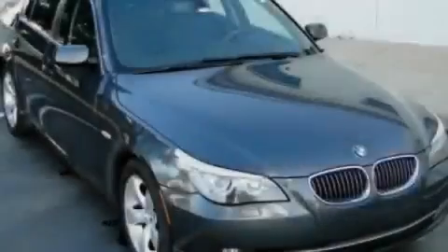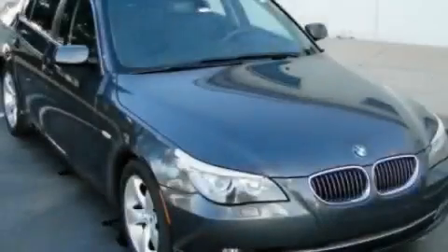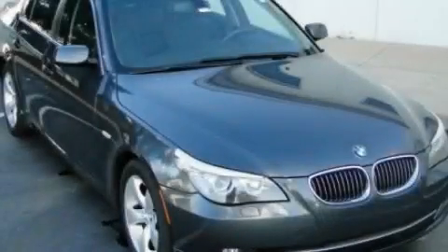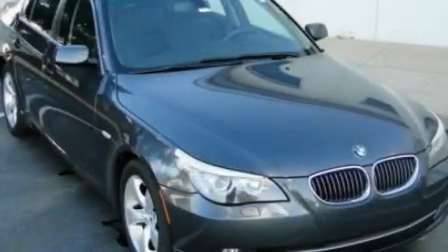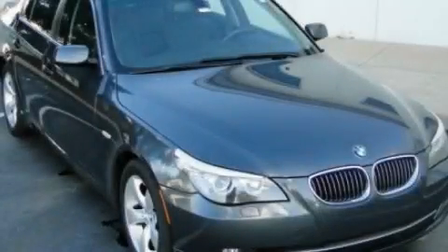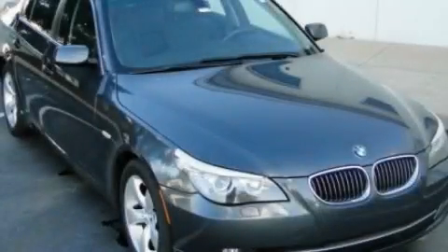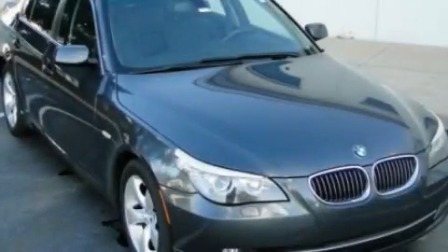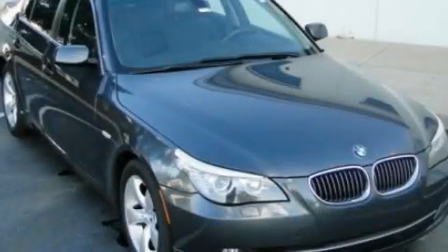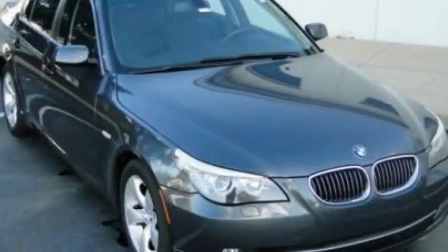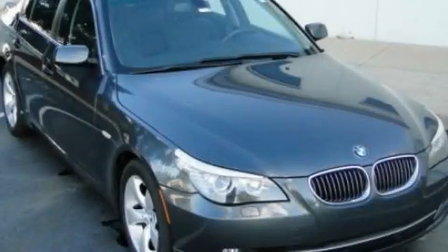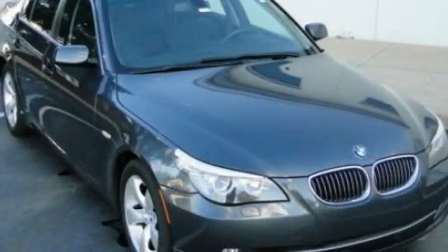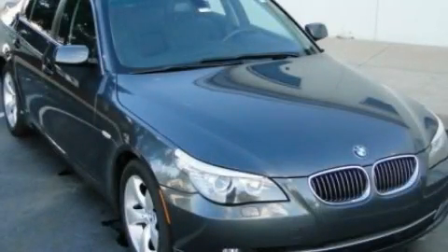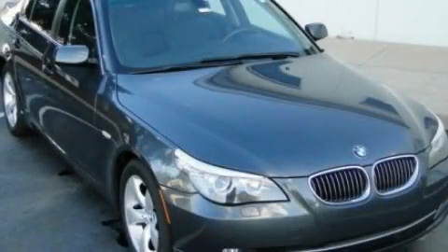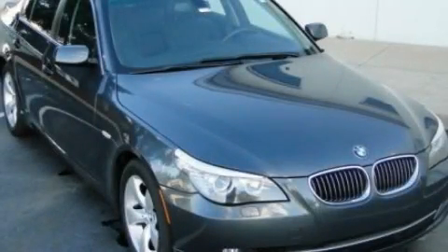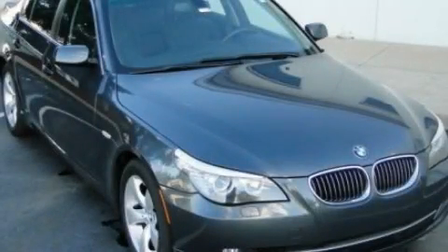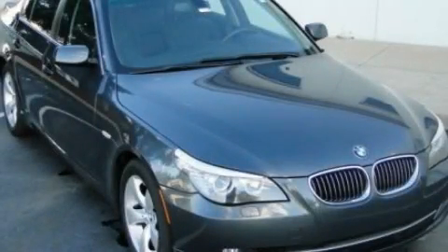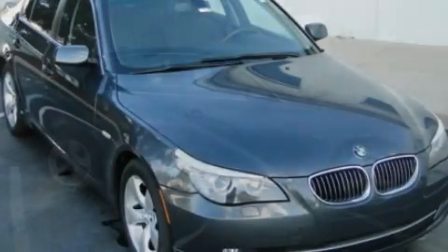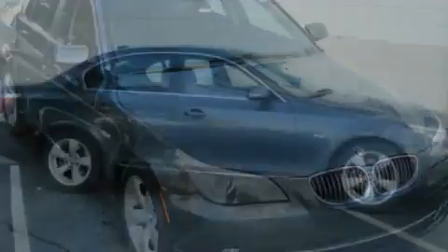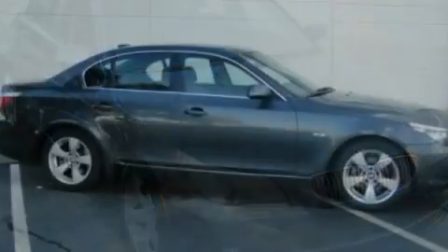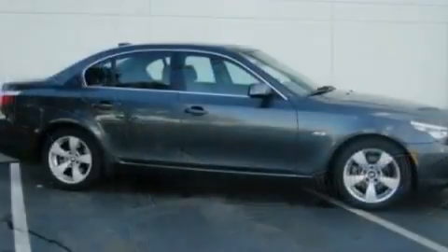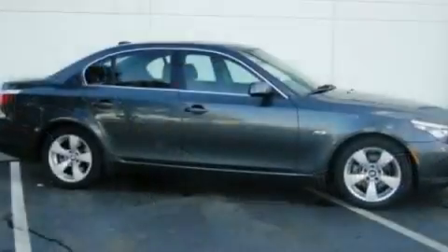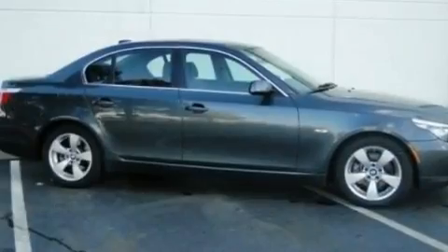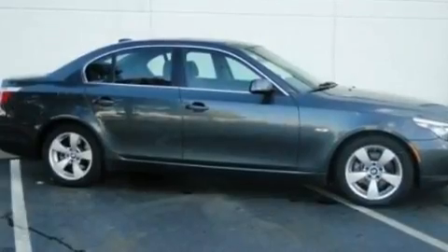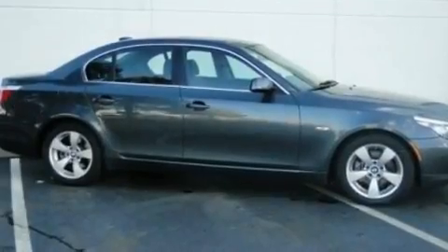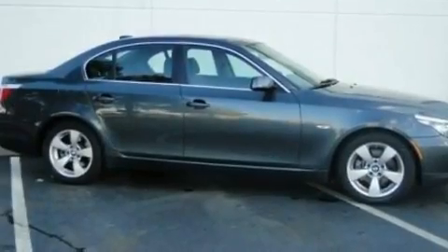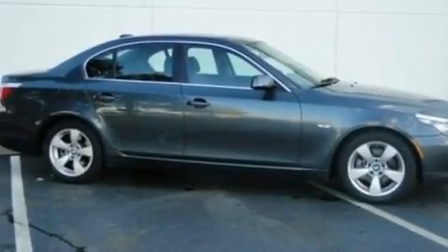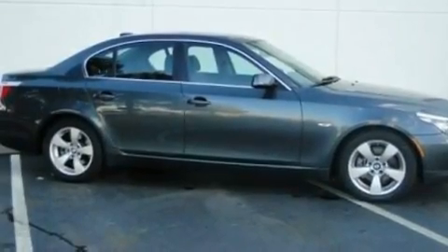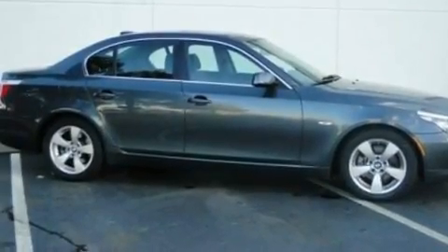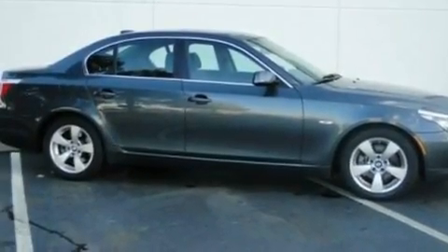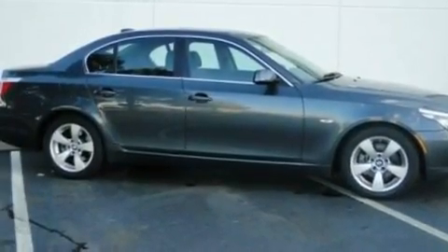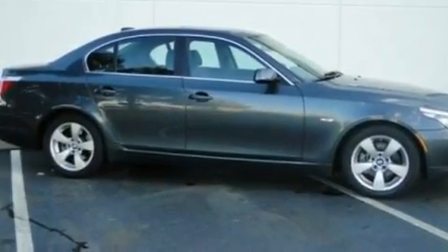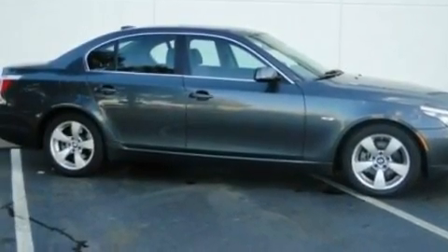This is a 2008 BMW 5 Series, a luxurious package designed with the finest elements in mind.